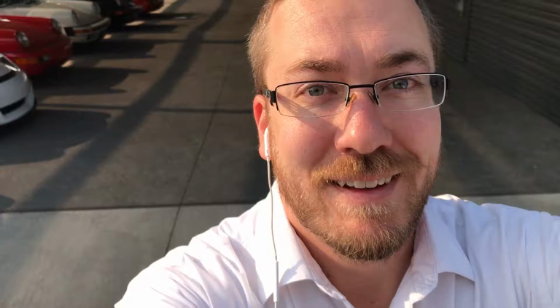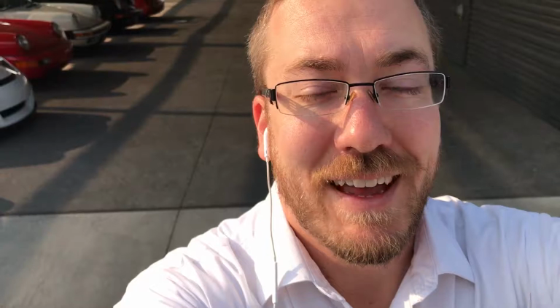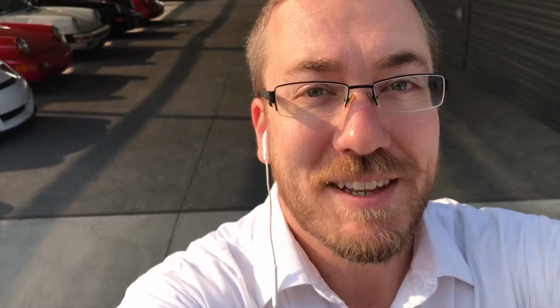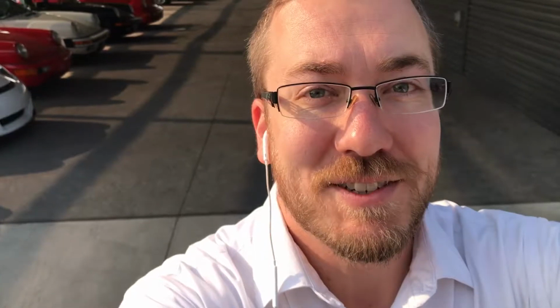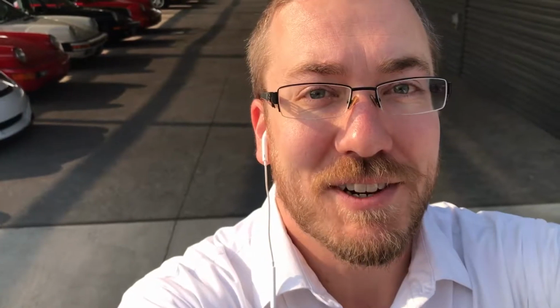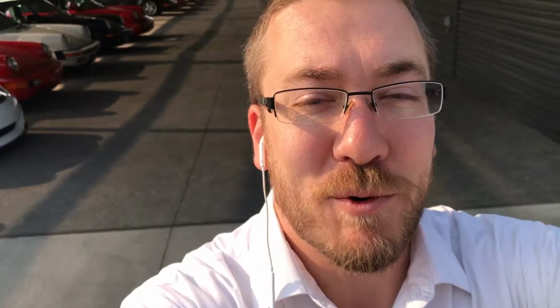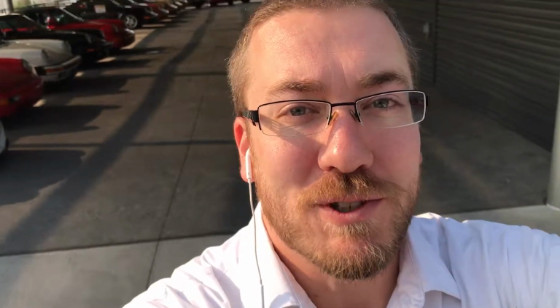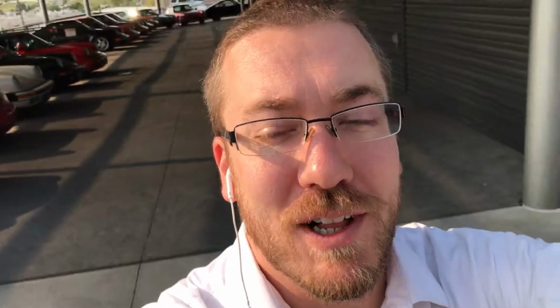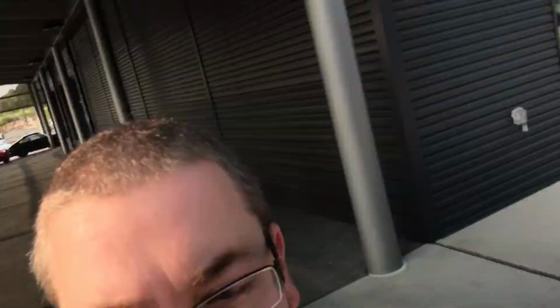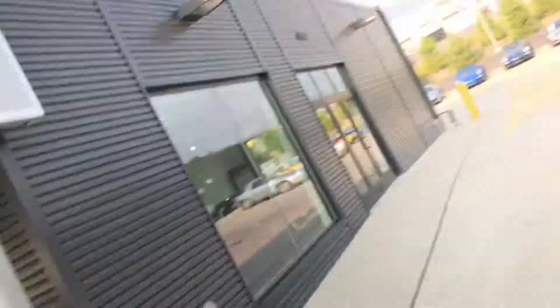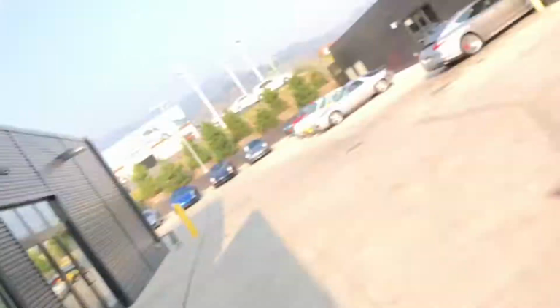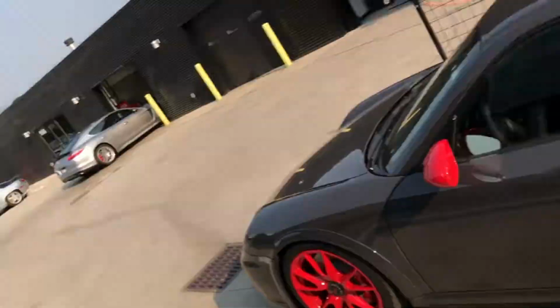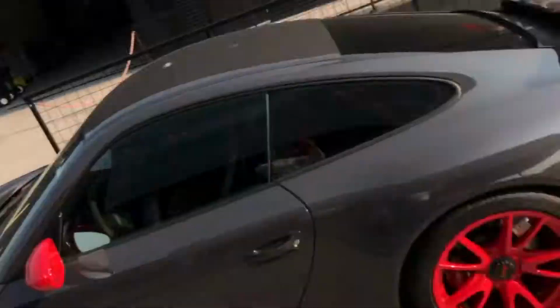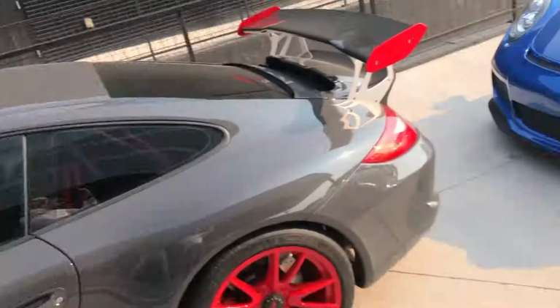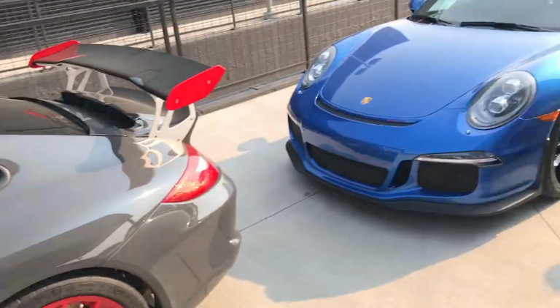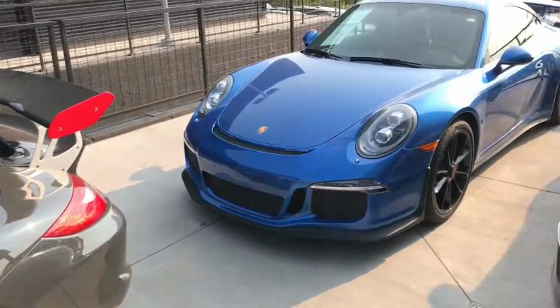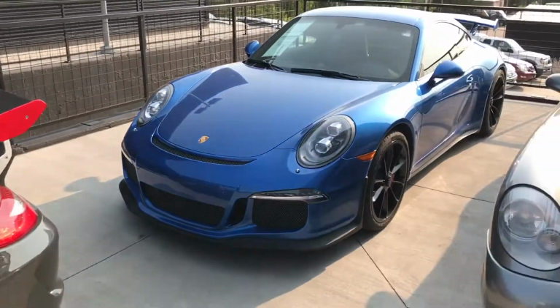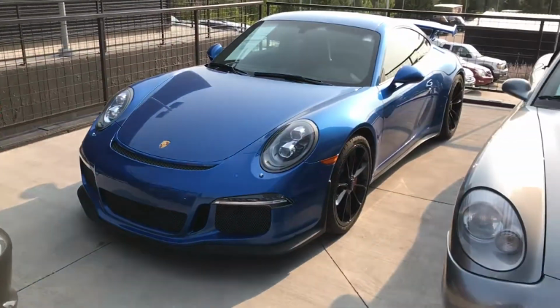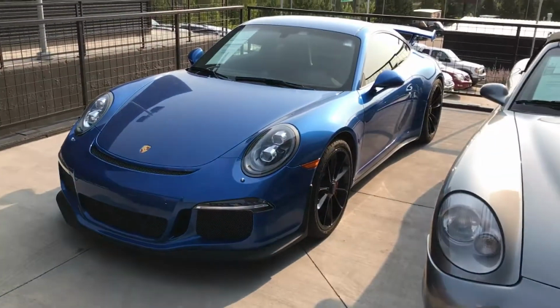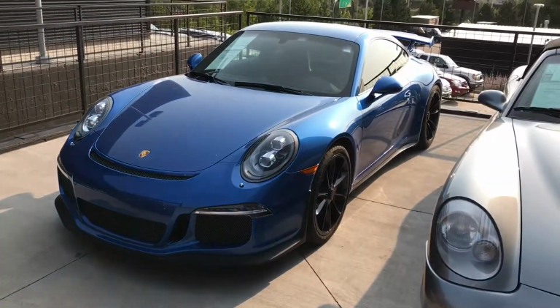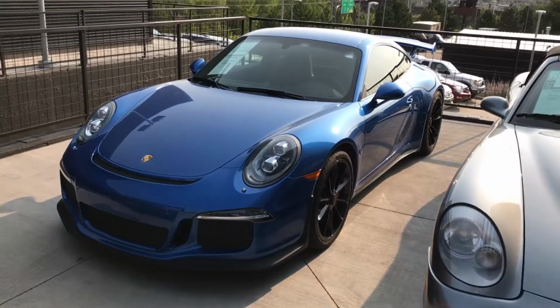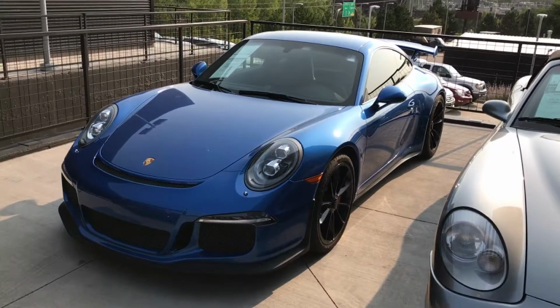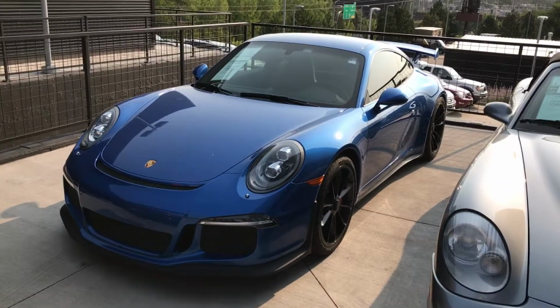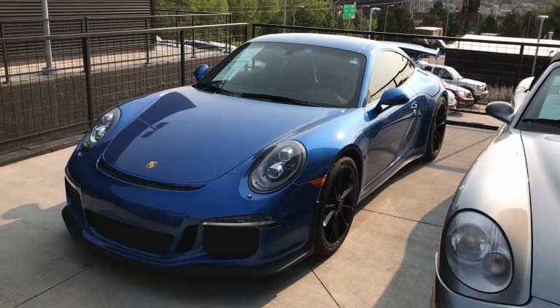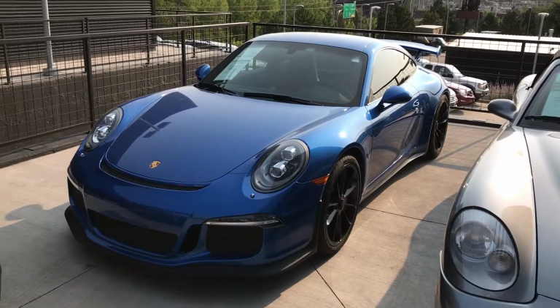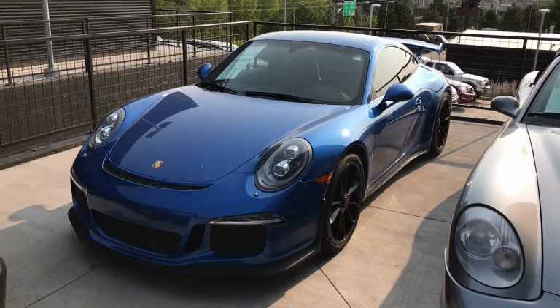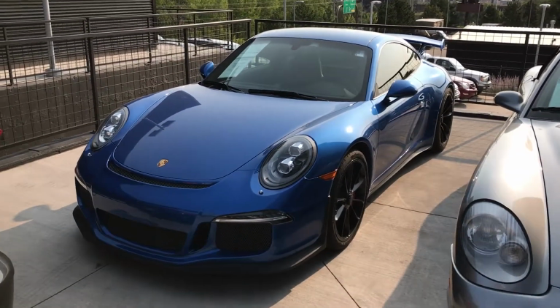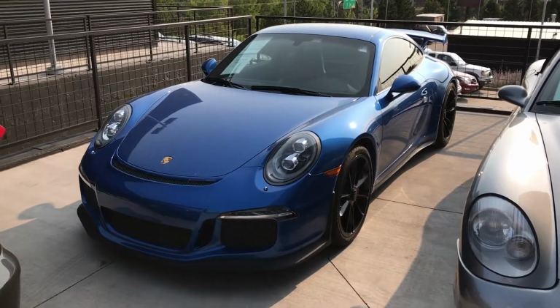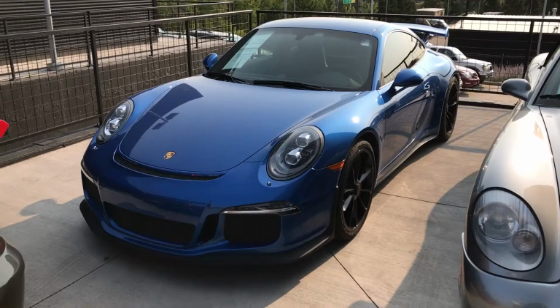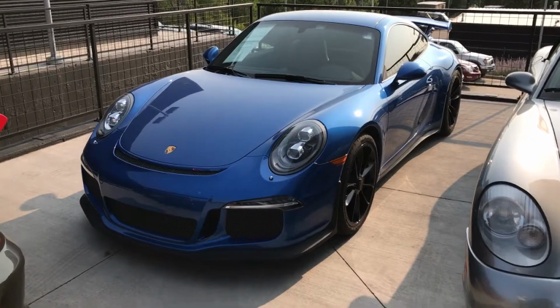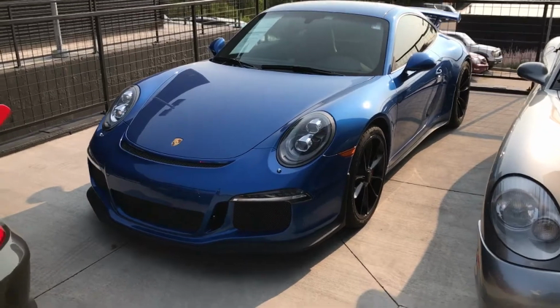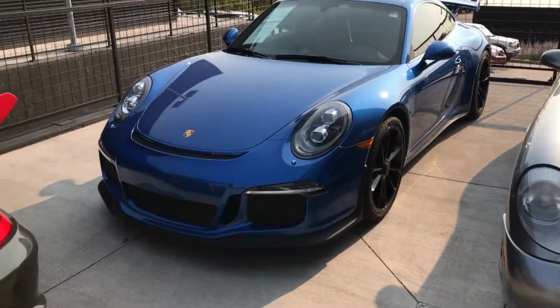Hey, this is Kirk at Porsche Colorado Springs. This is the Sapphire Blue 2015 911 GT3.